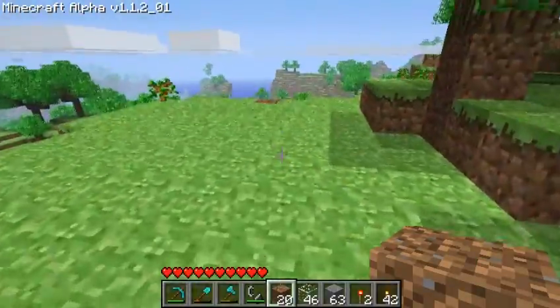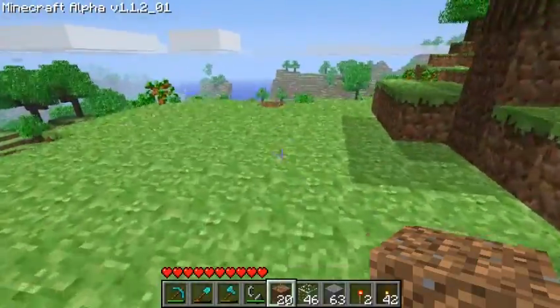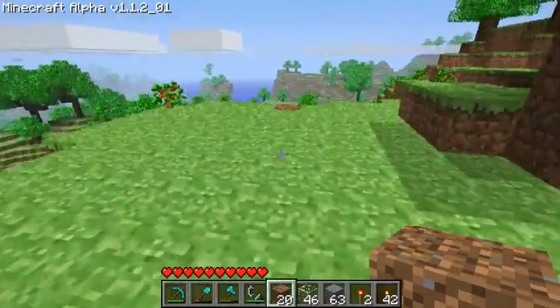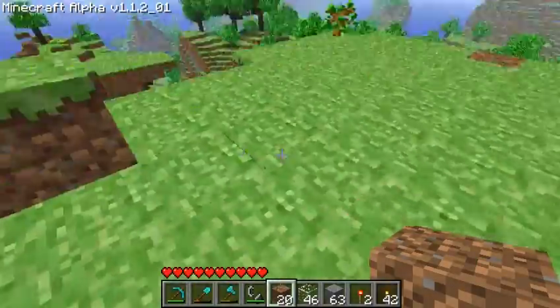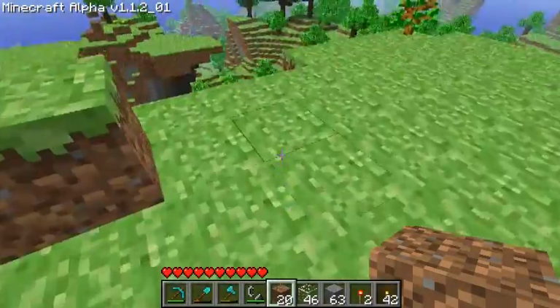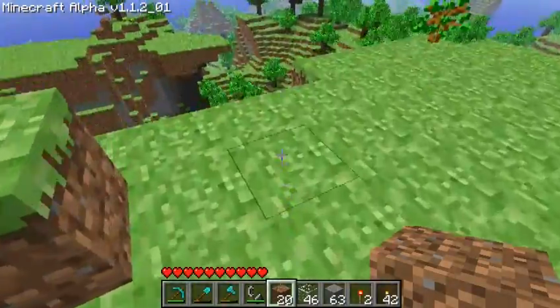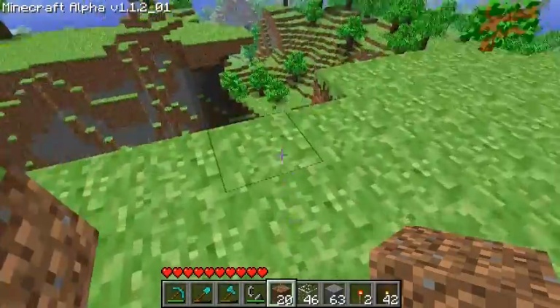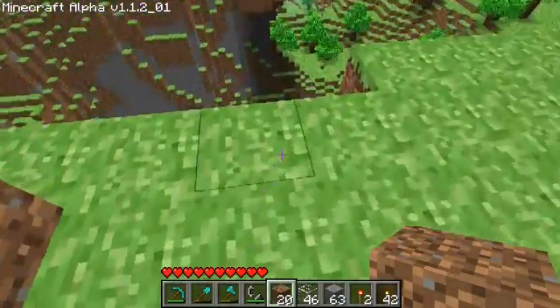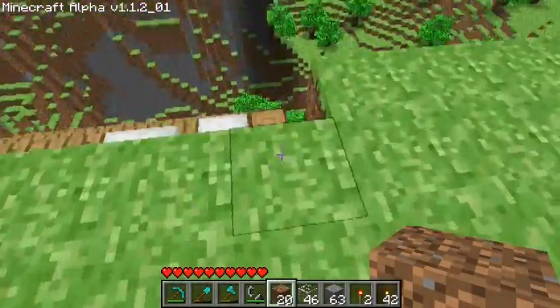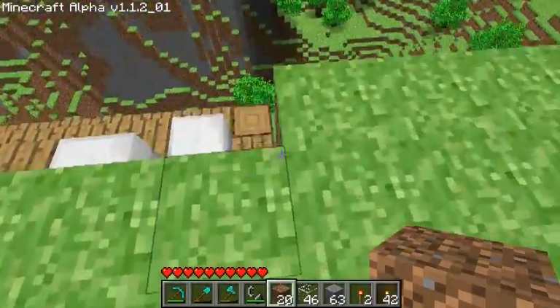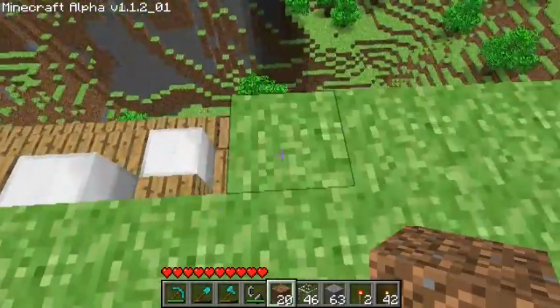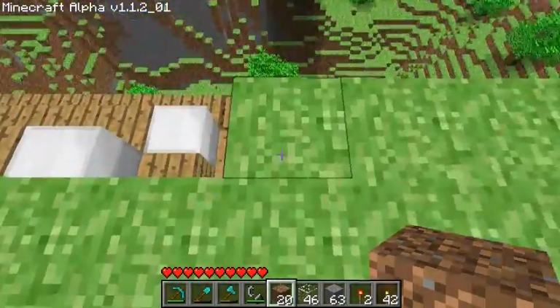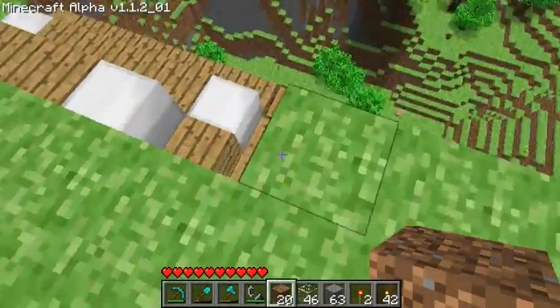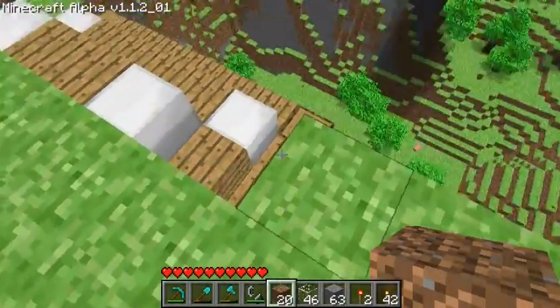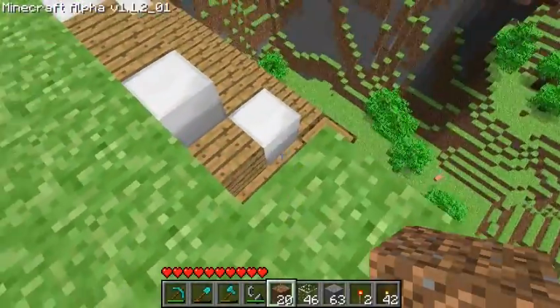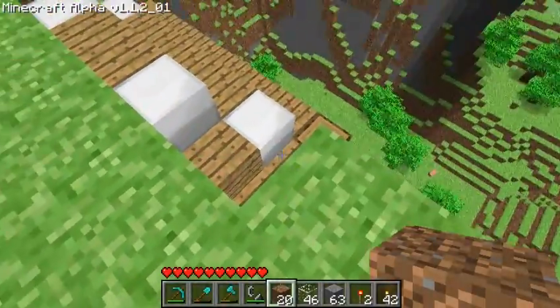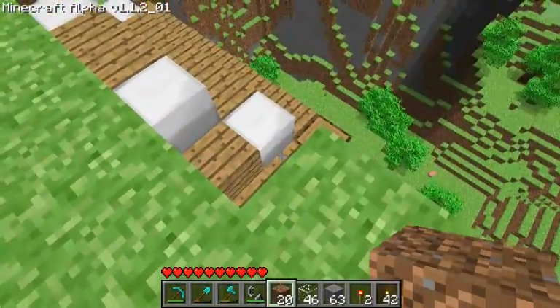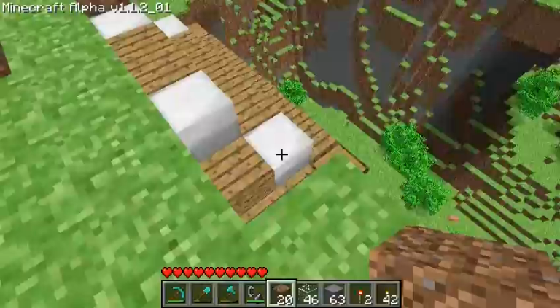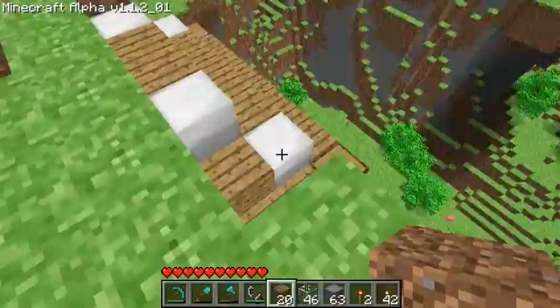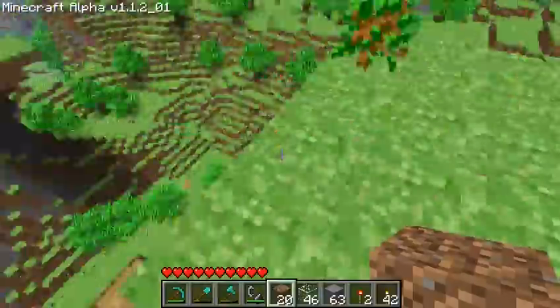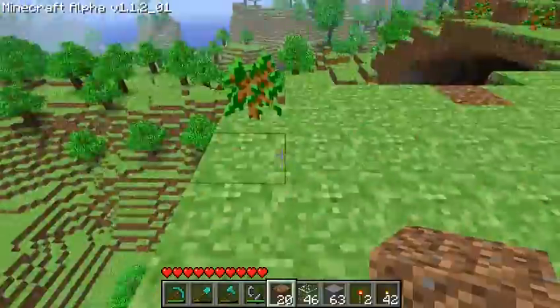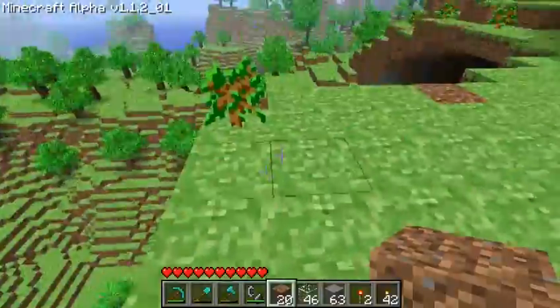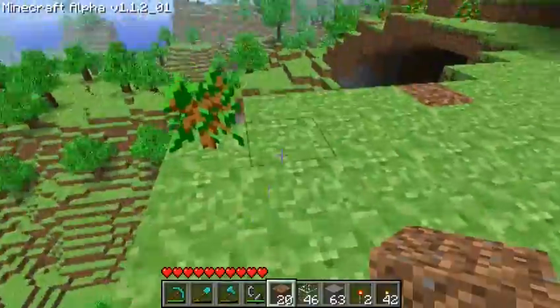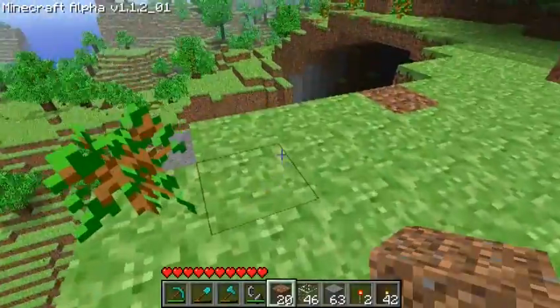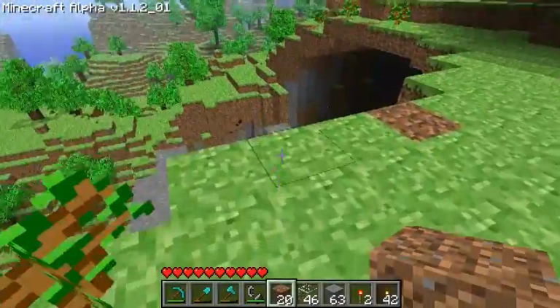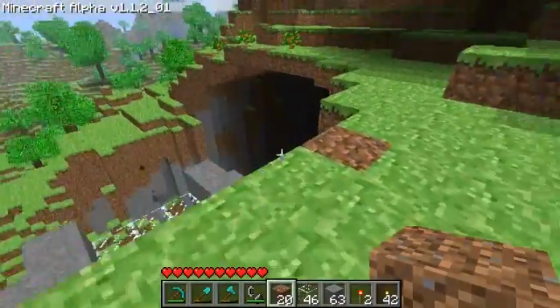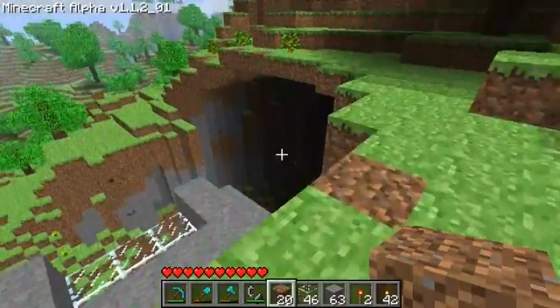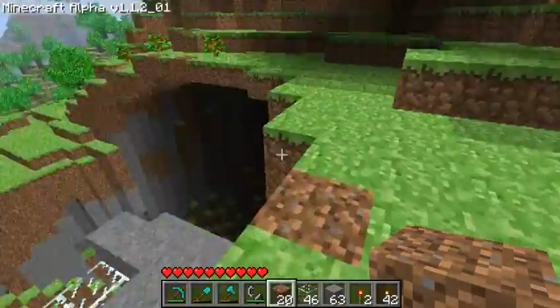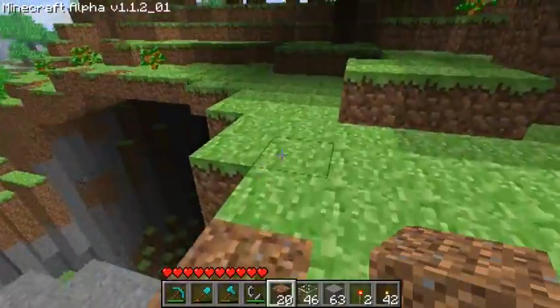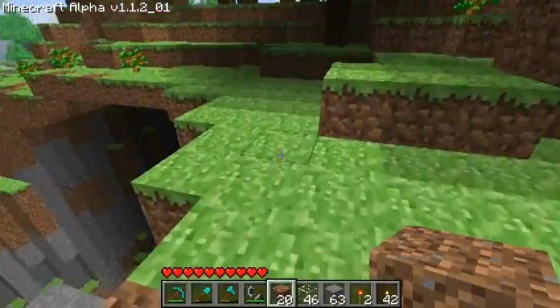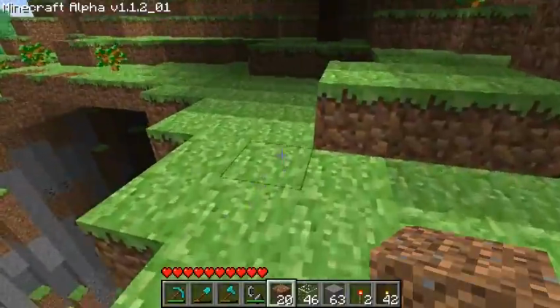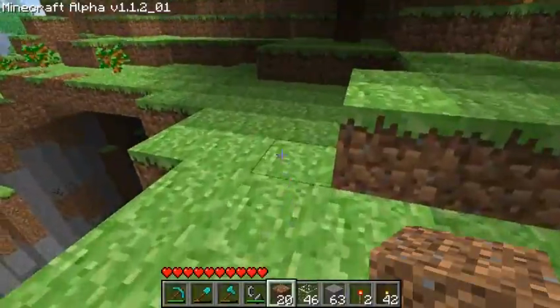Especially with stairs — if you put something near stairs, they'll just be like, 'I'm going to face this way now.' I mean, you've obviously had them facing the right way in the first place.